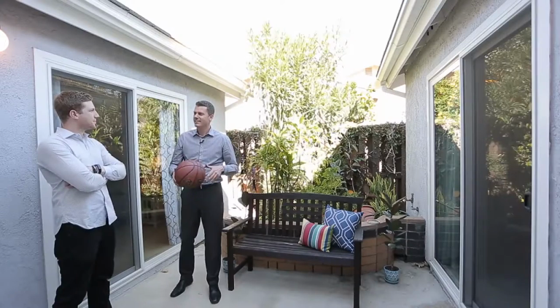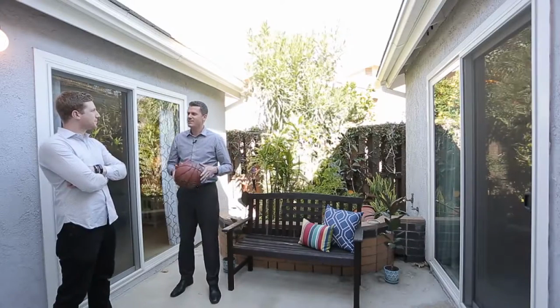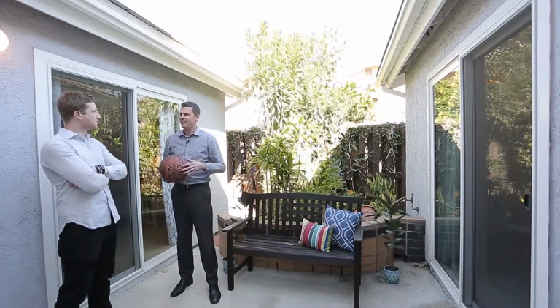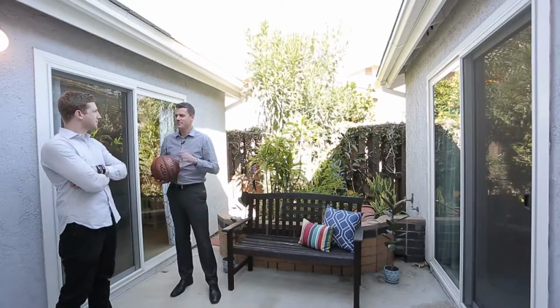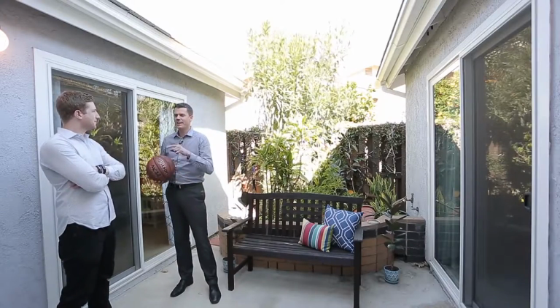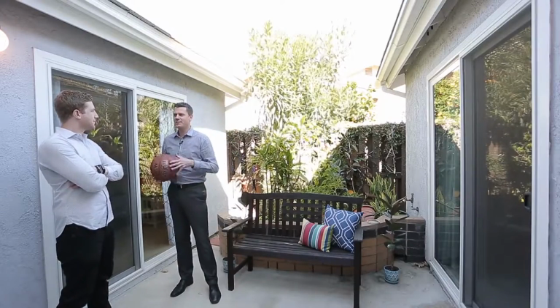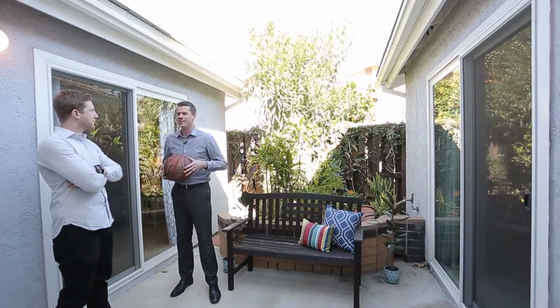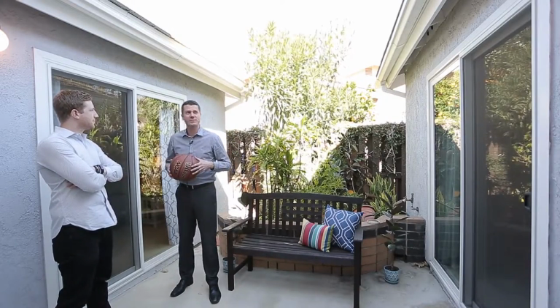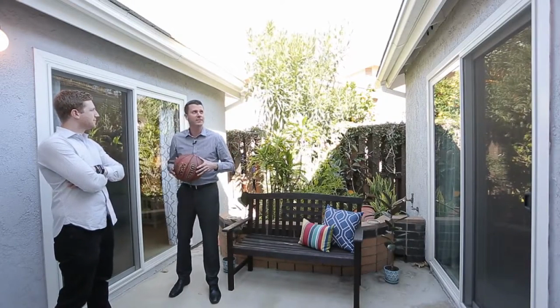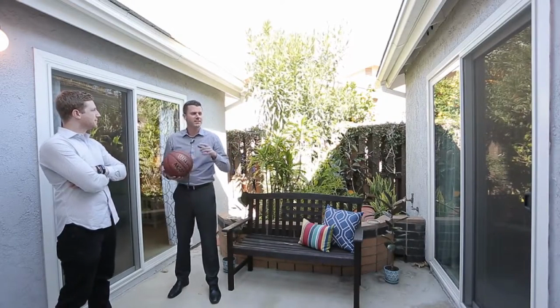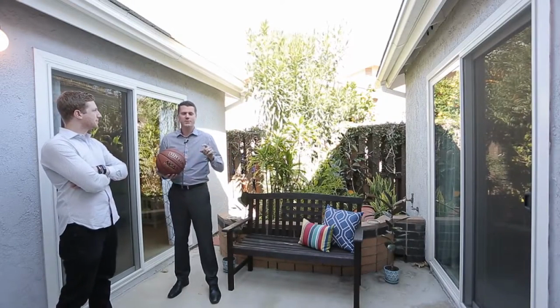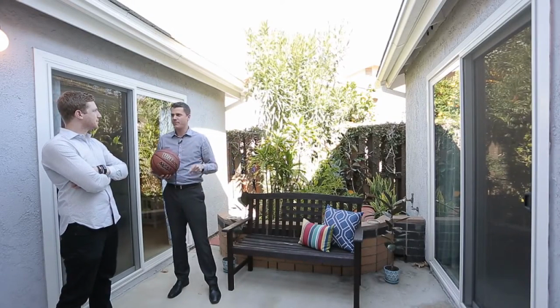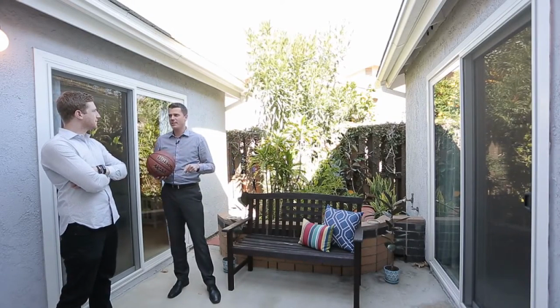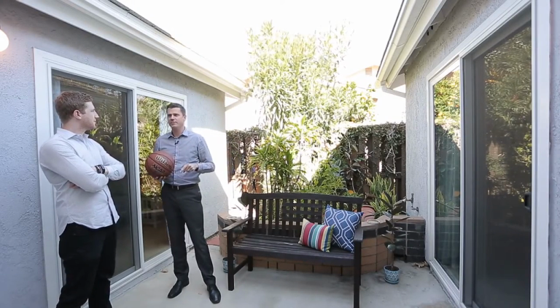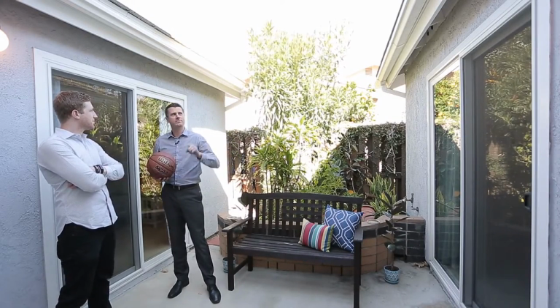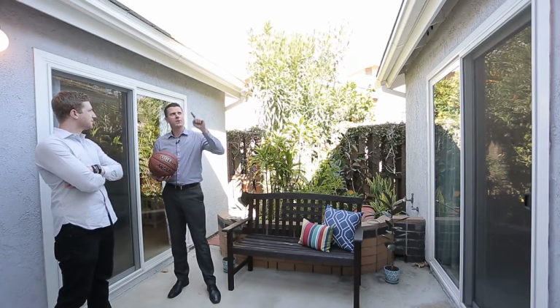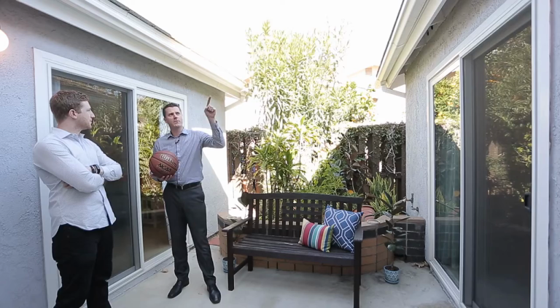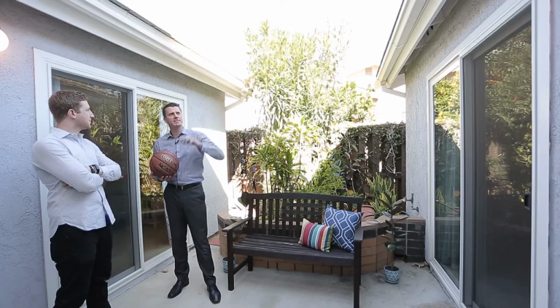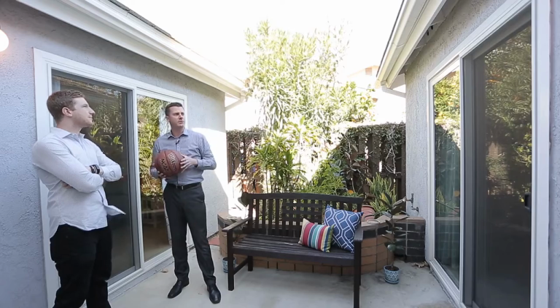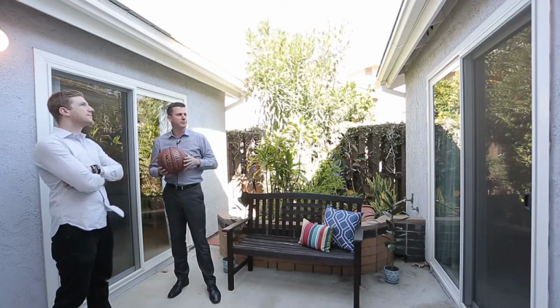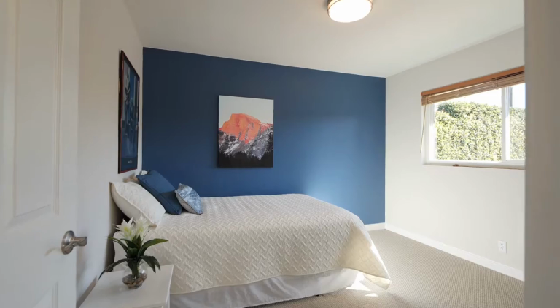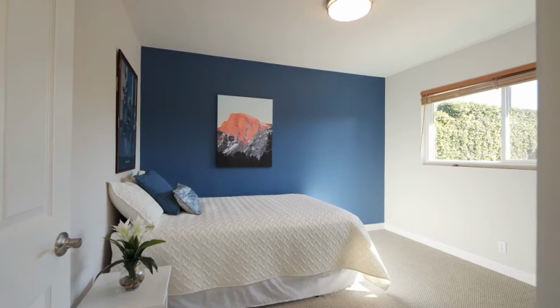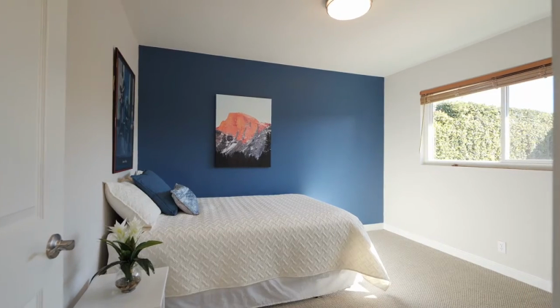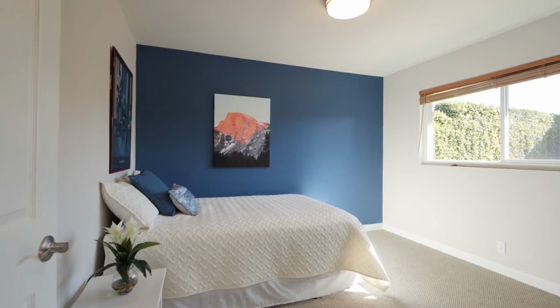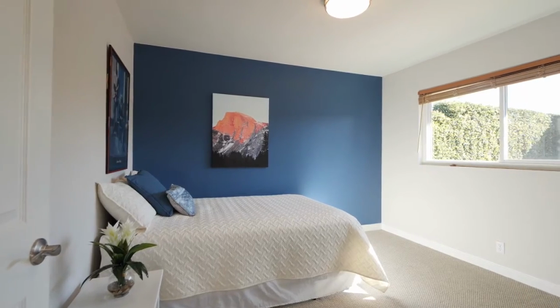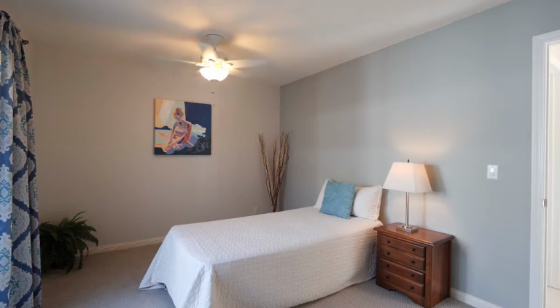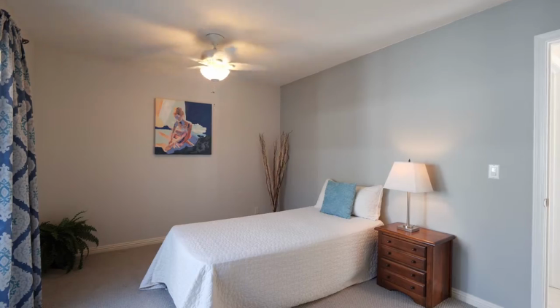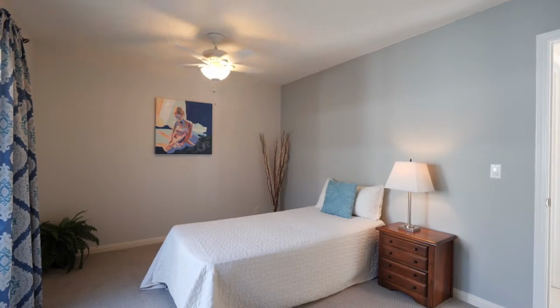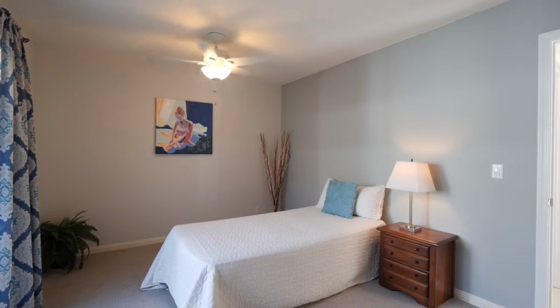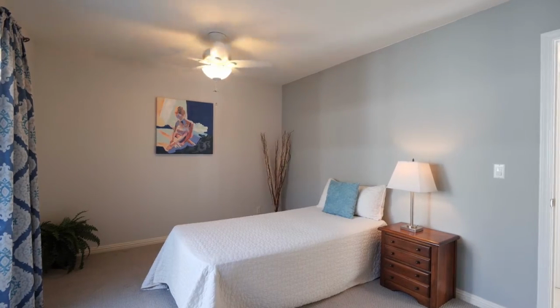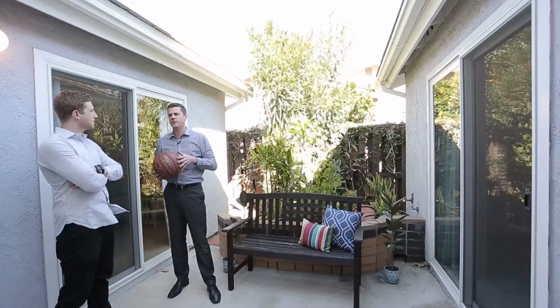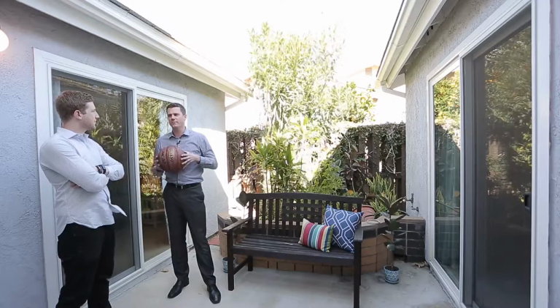Nice shot, but I got you beat on this one. From the atrium, over the tile roof, past the two bedrooms, little bit of rim.